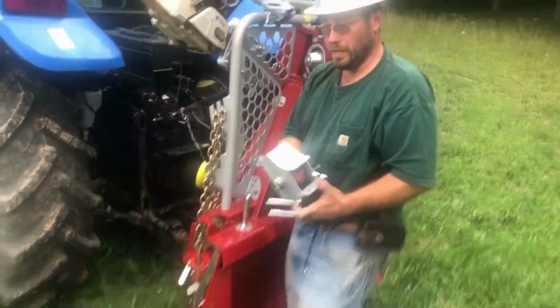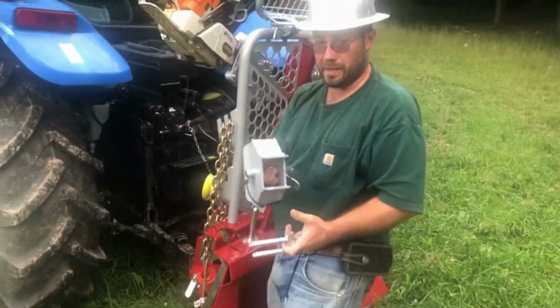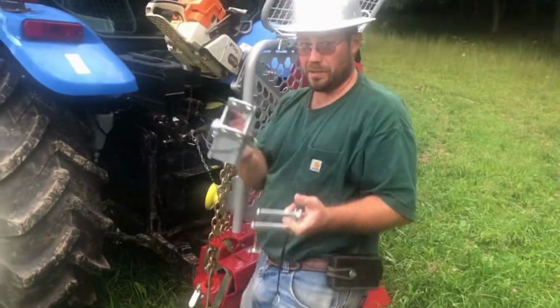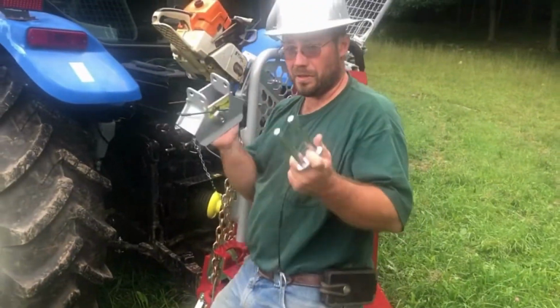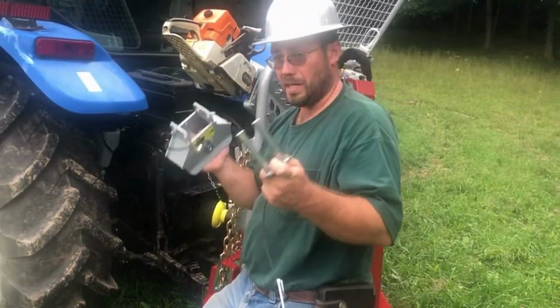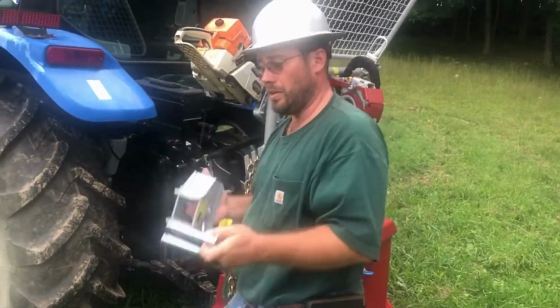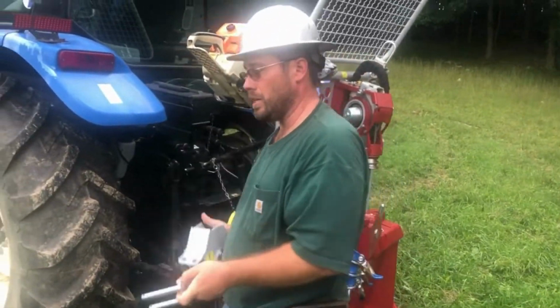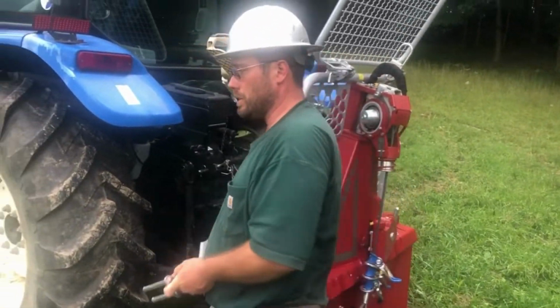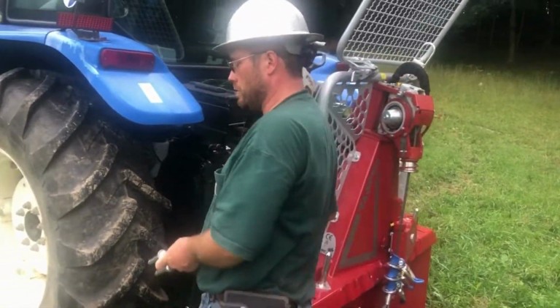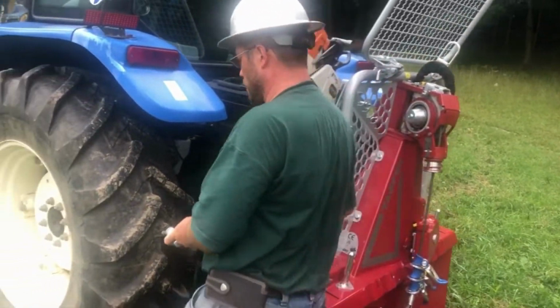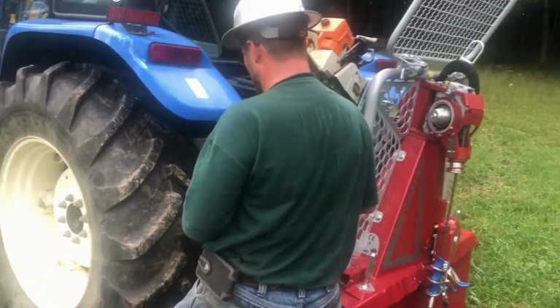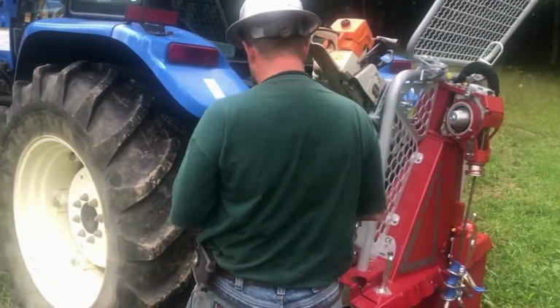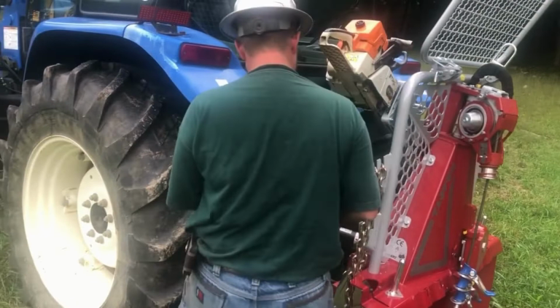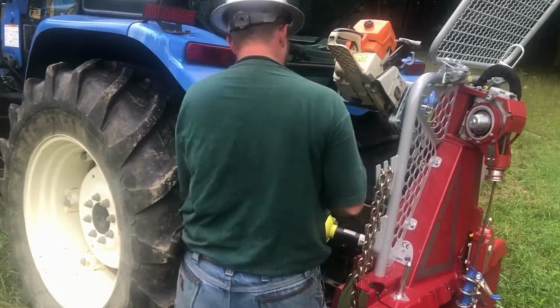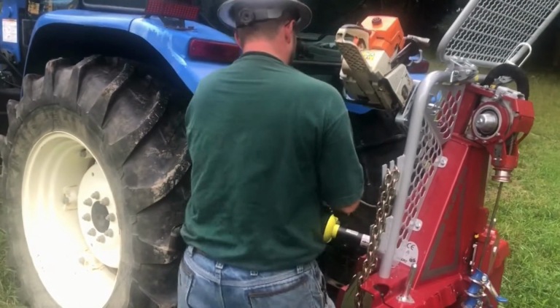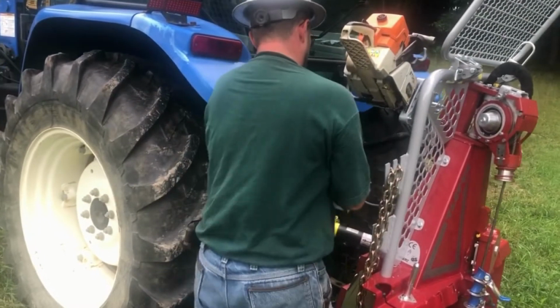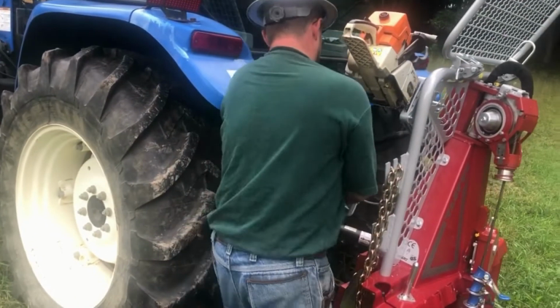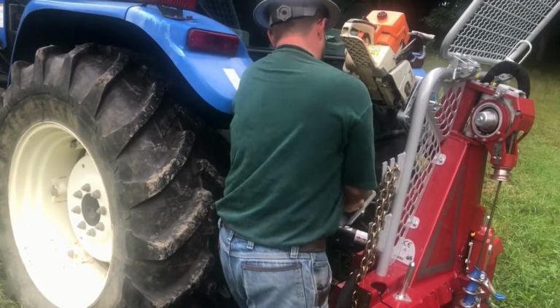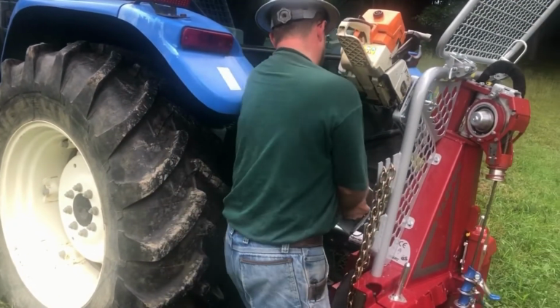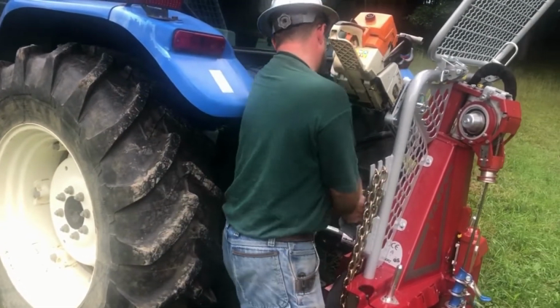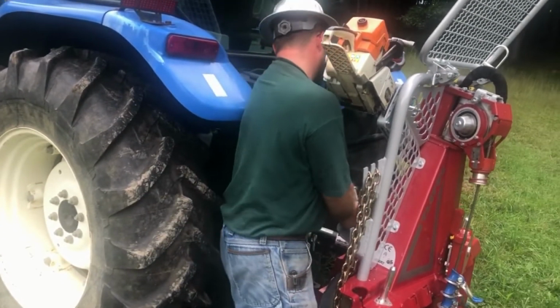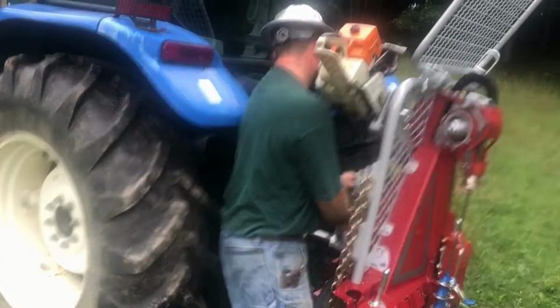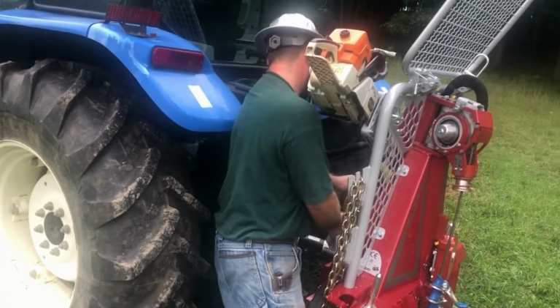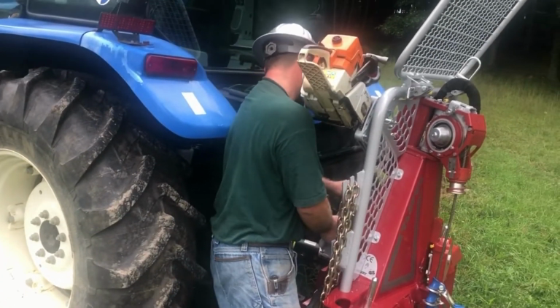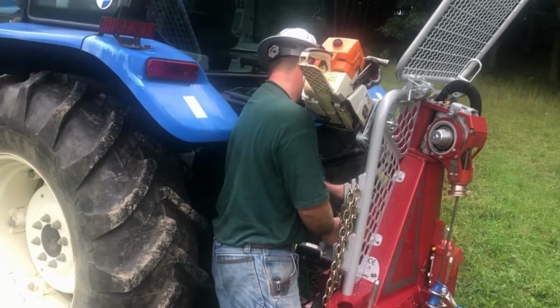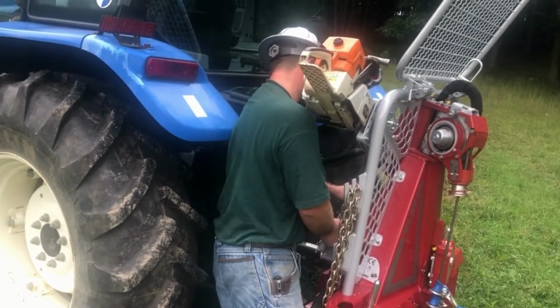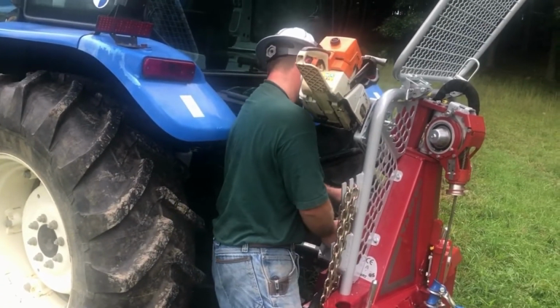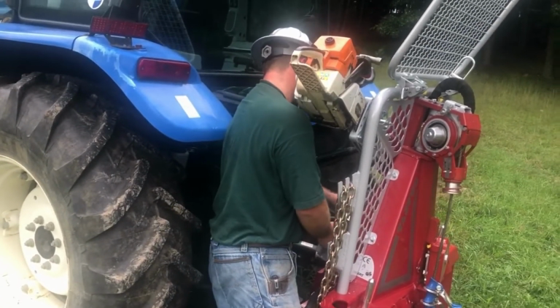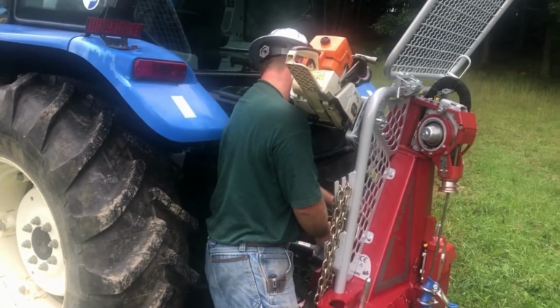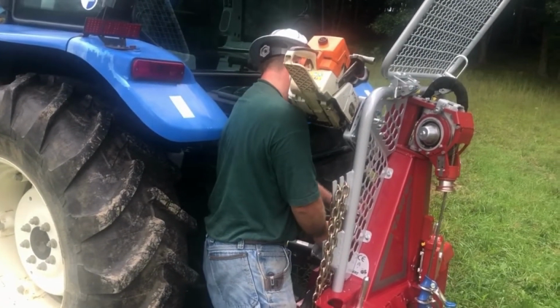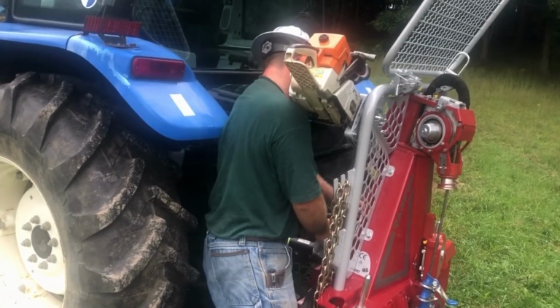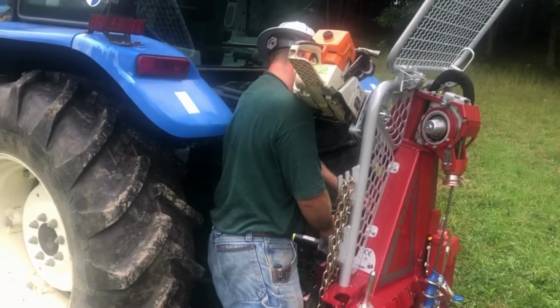I can skid my logs out to my little woods landing, buck them, load them on the trailer, and pull them back to the house instead of dragging them that far. It keeps my wood cleaner and does less soil damage — because remember, we're after maintaining water quality, so we don't want to disturb any more soil than we have to. We want to leave as light a footprint as we can. To my knowledge, none of the other winches offer this, and you can see how easily removable it is so it's out of your way when you're skidding.